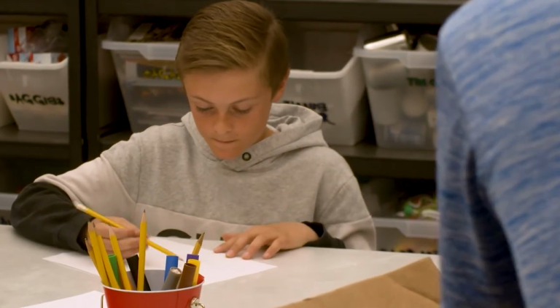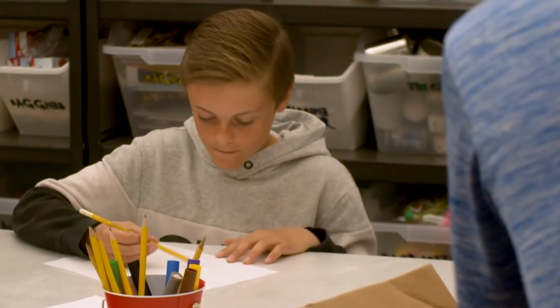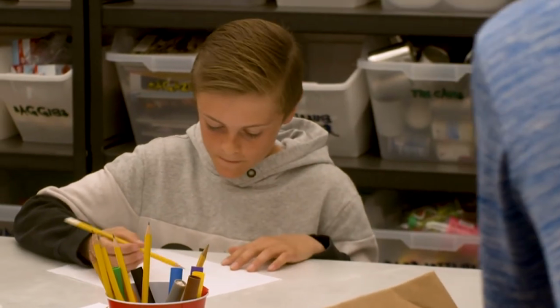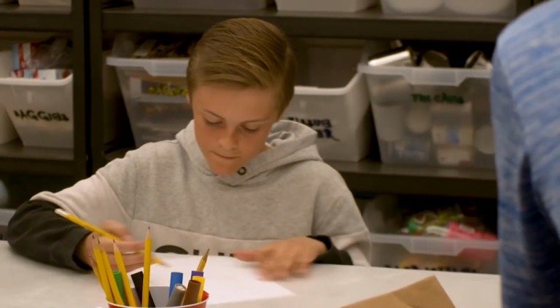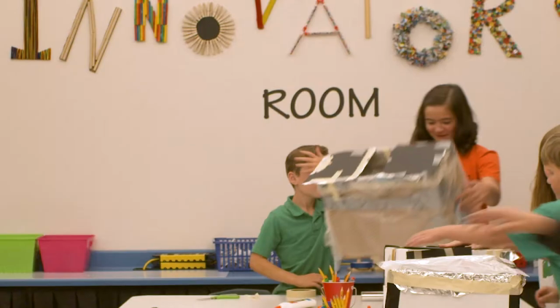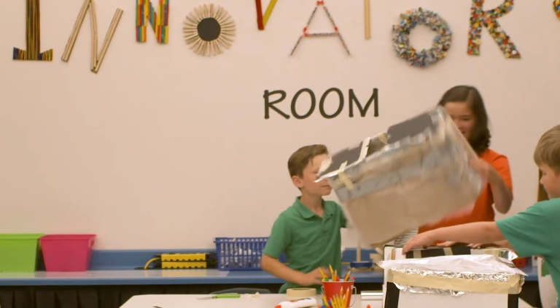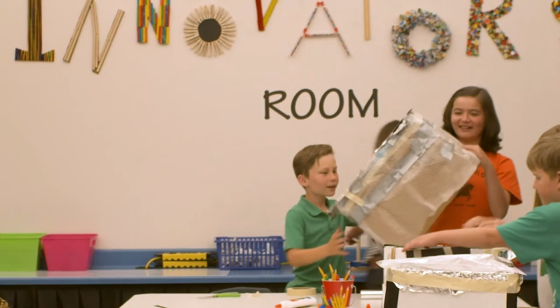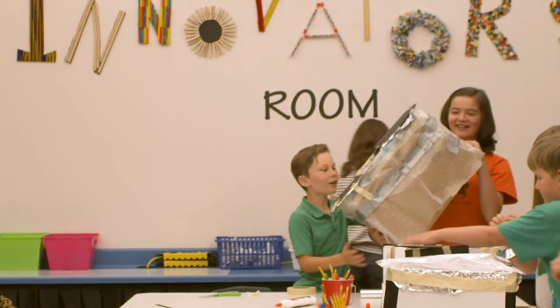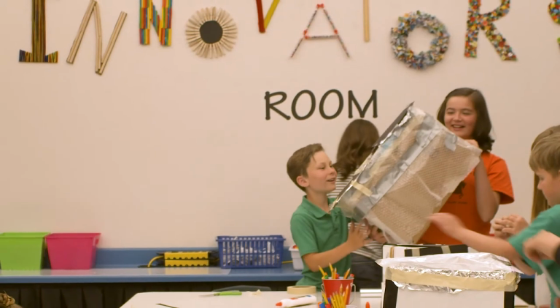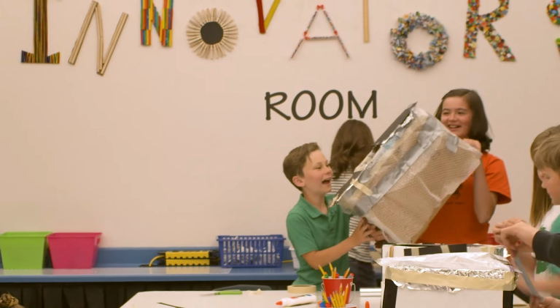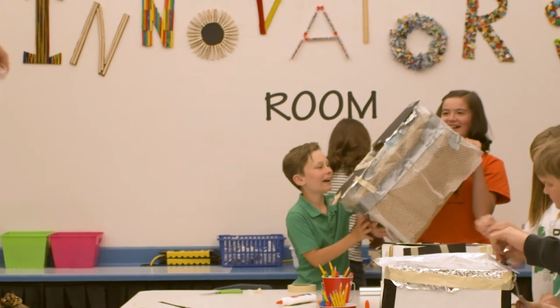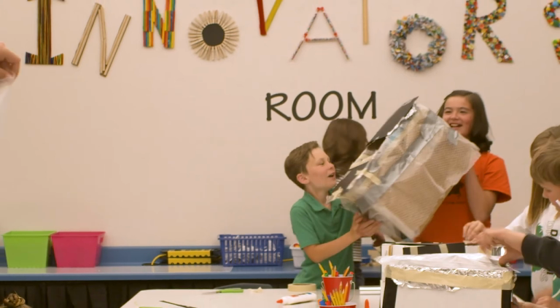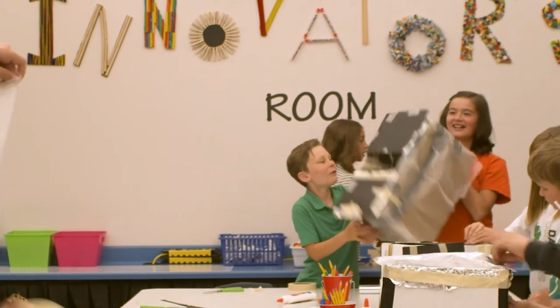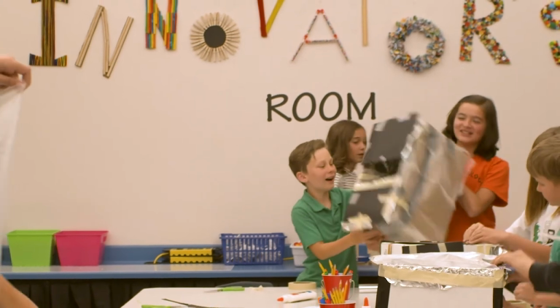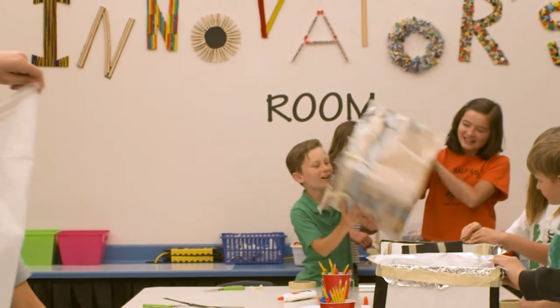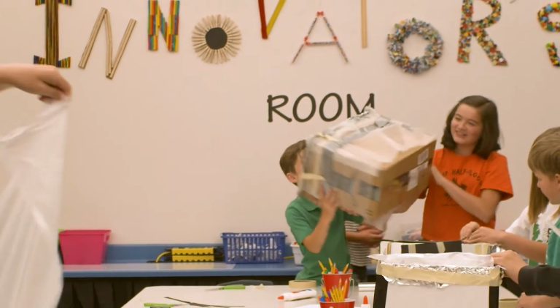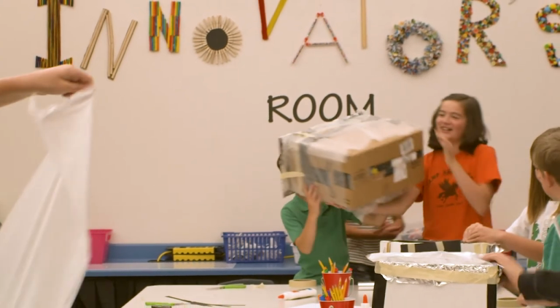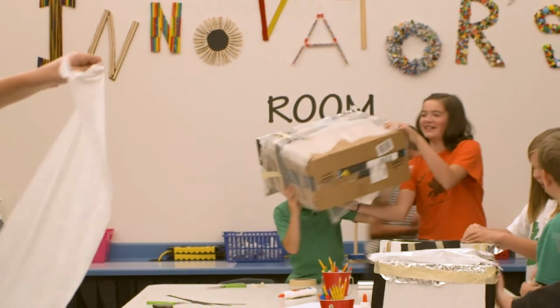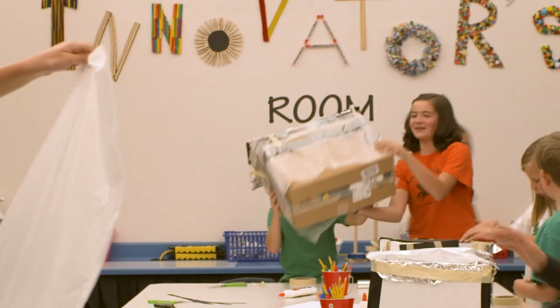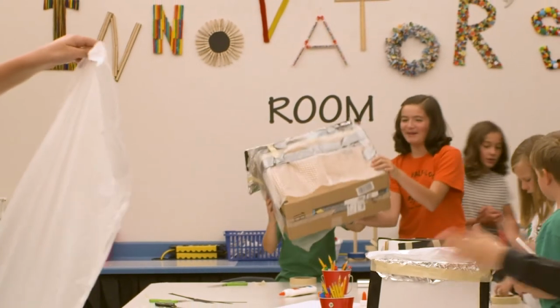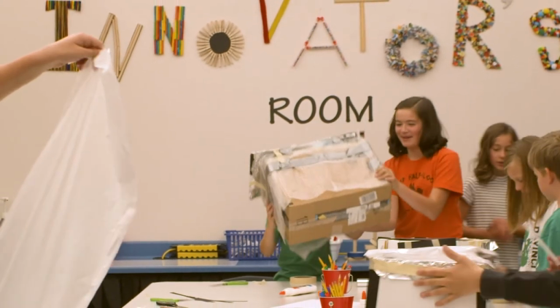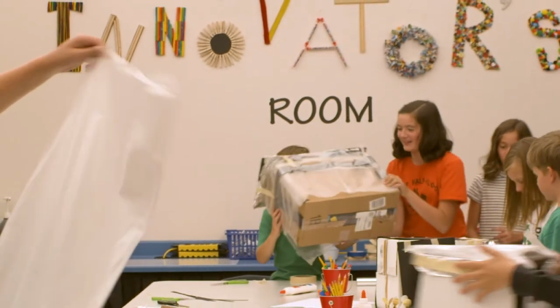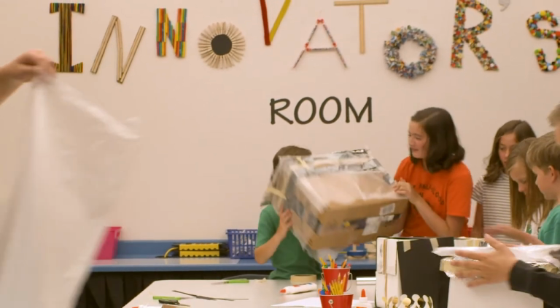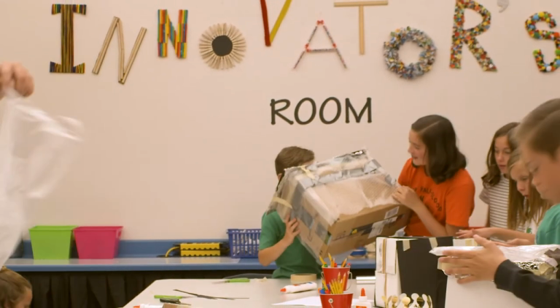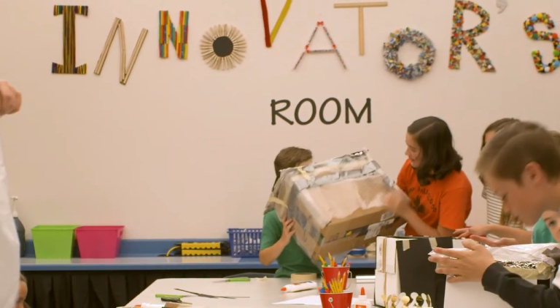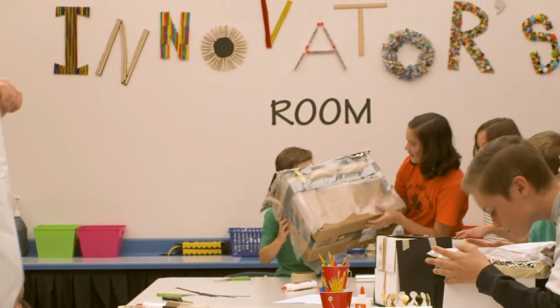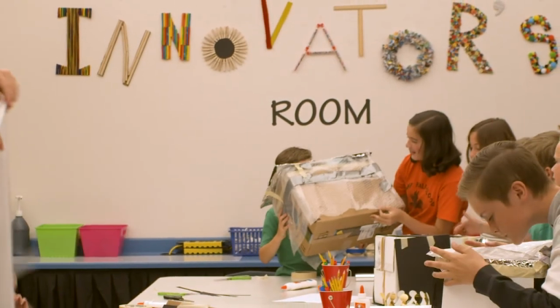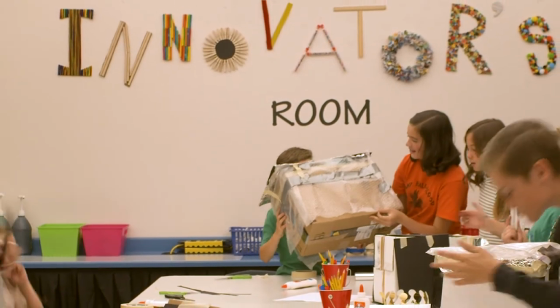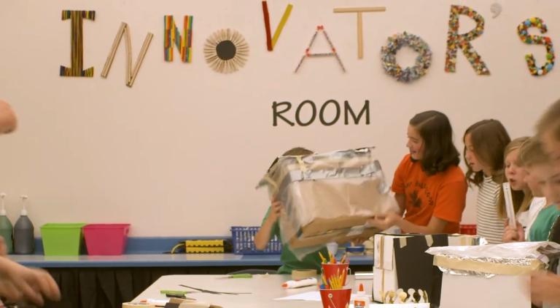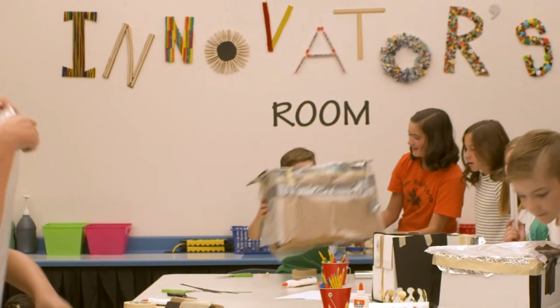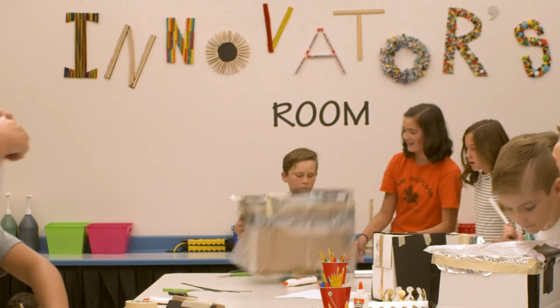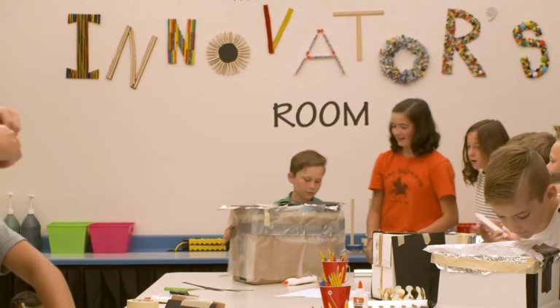Our maker space is just one more way we show kids that innovation is exciting and that you are never too old to keep learning.